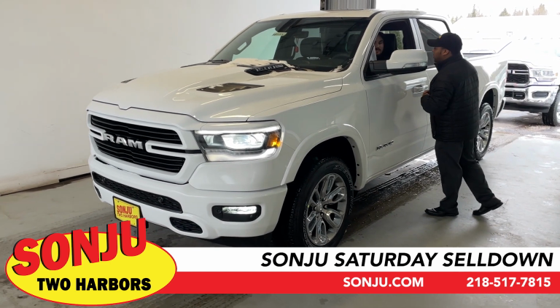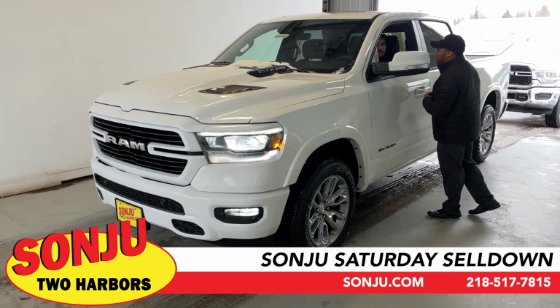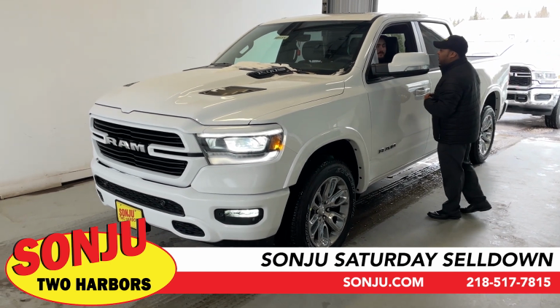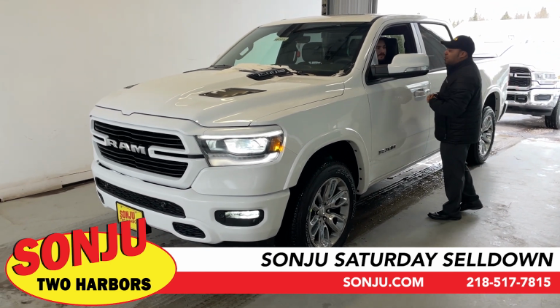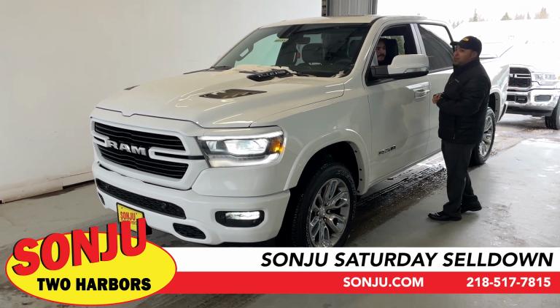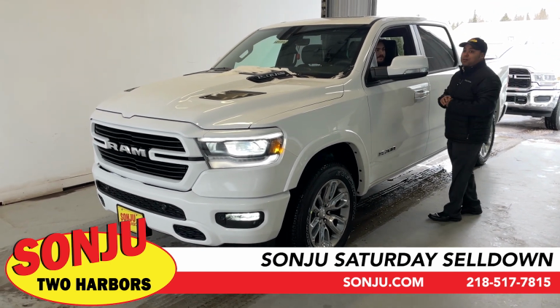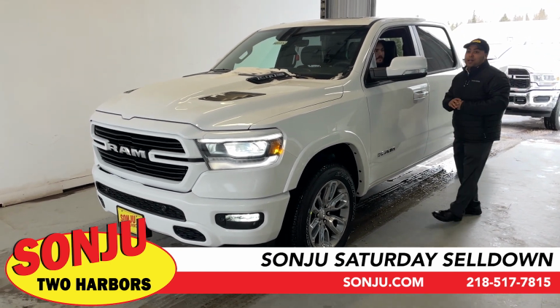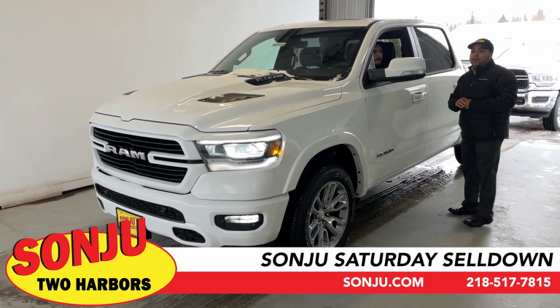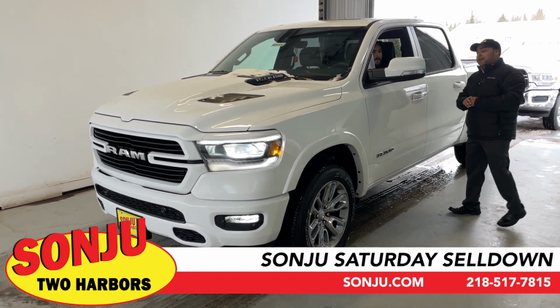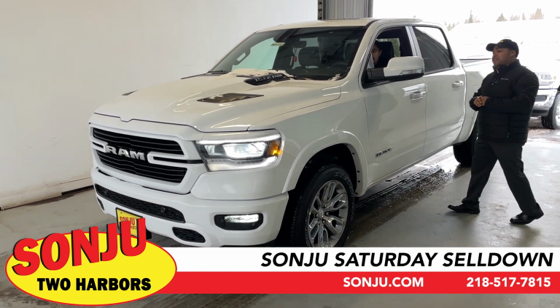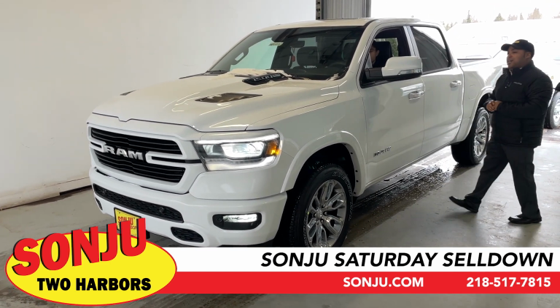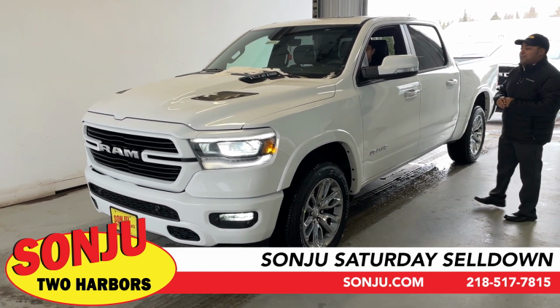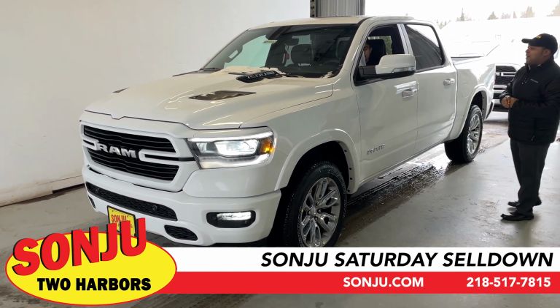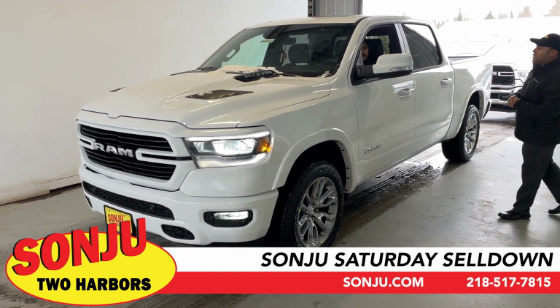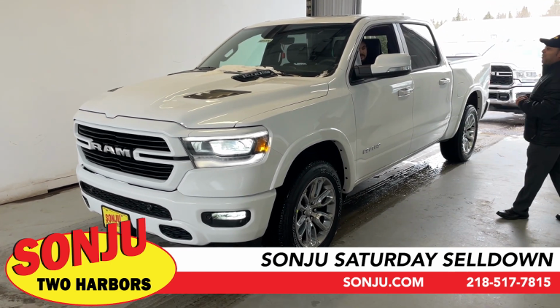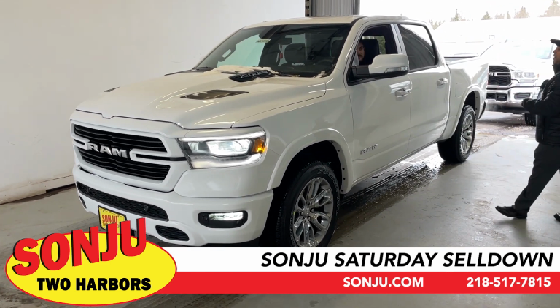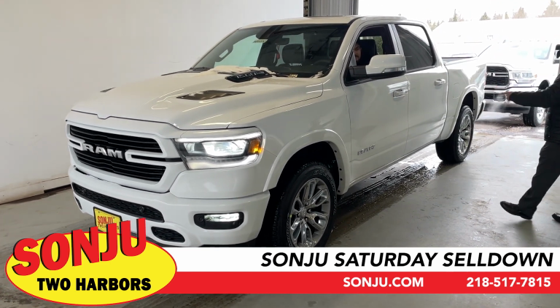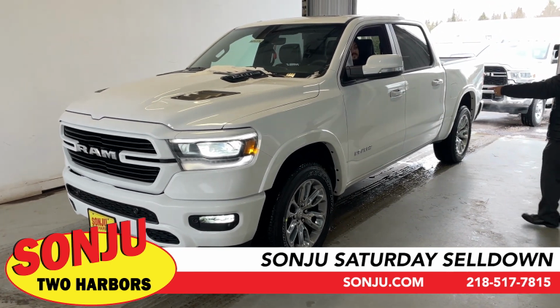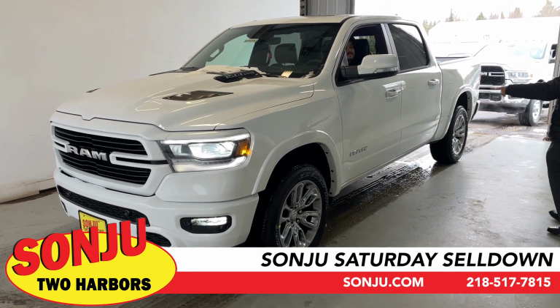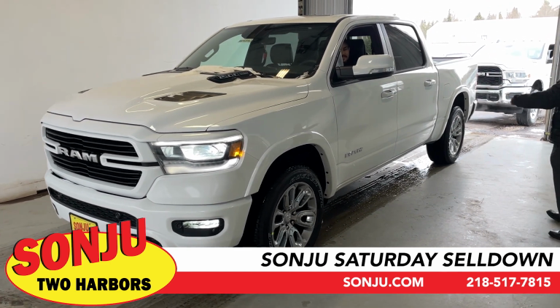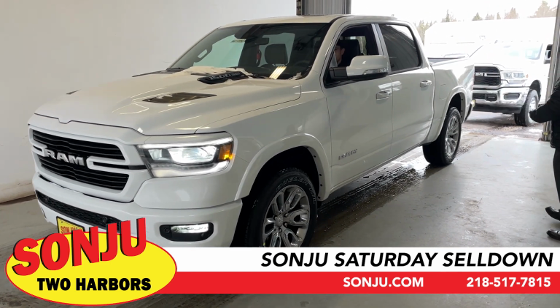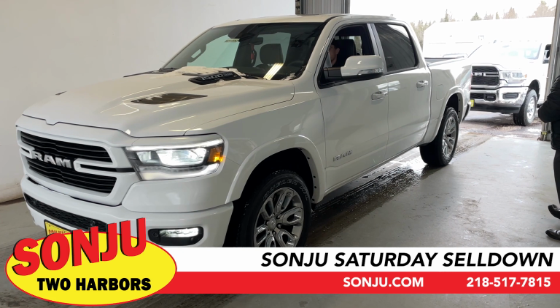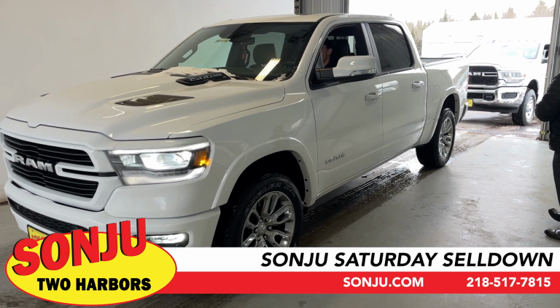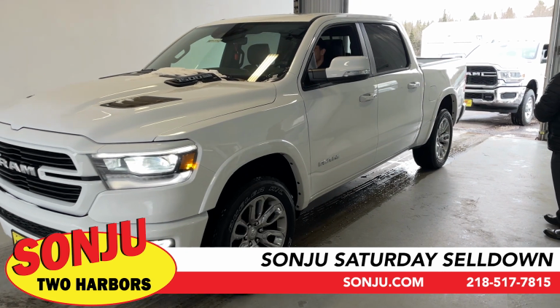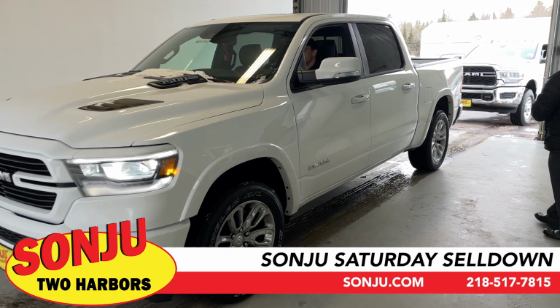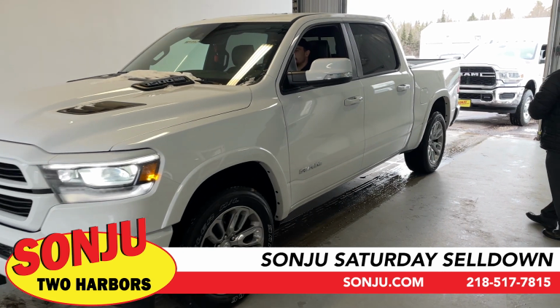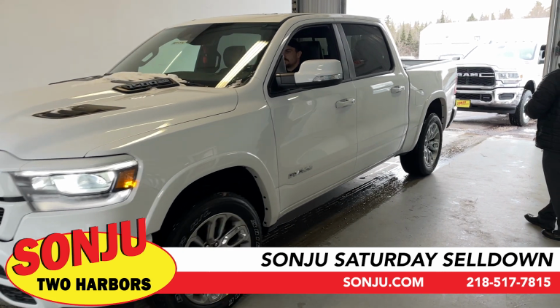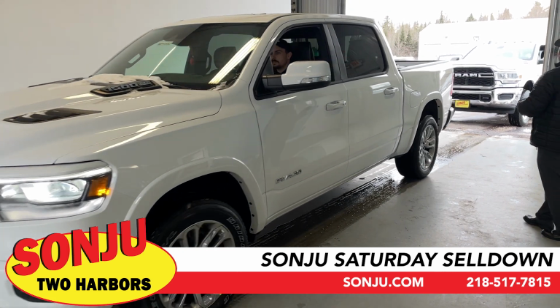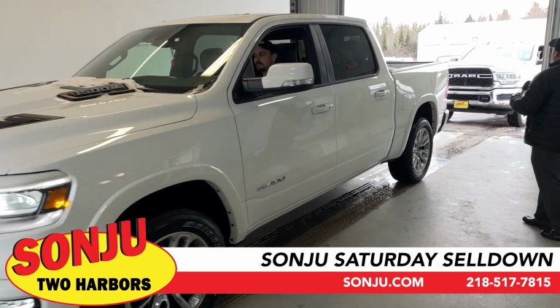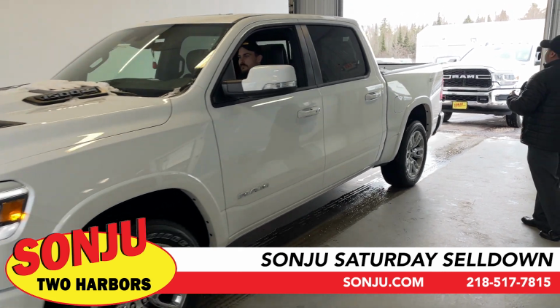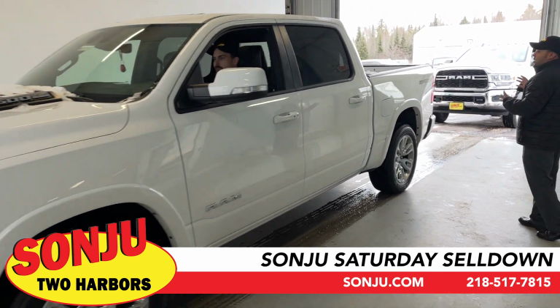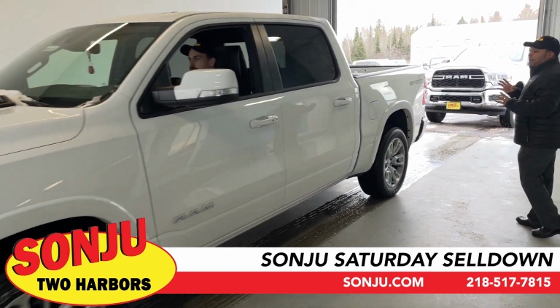Make sure you come in and ask for Dan — Dan's going to be the one to show this vehicle to you here at San Juan Two Harbors. Thank you very much, Dan.